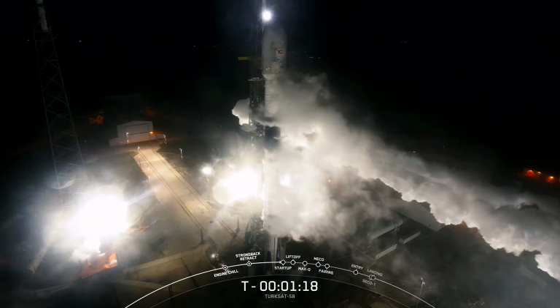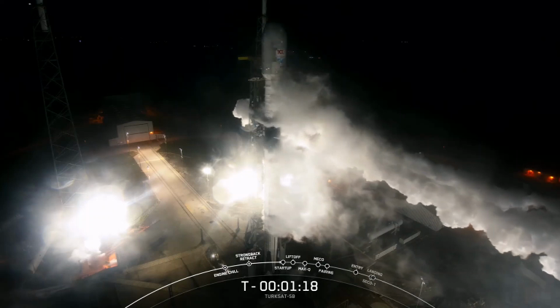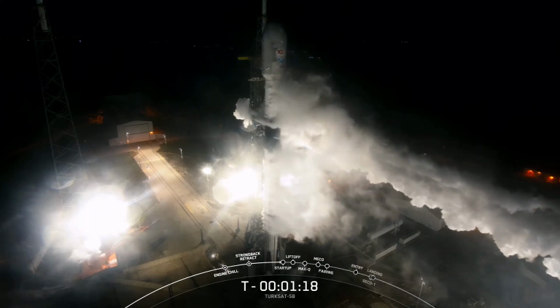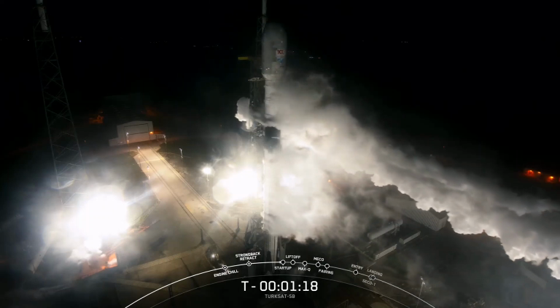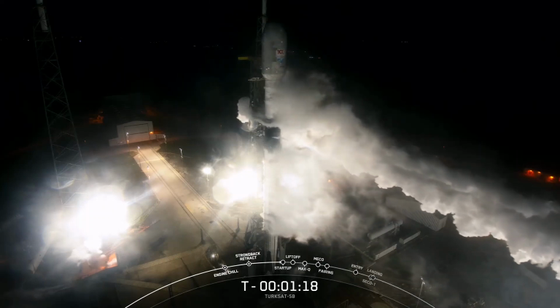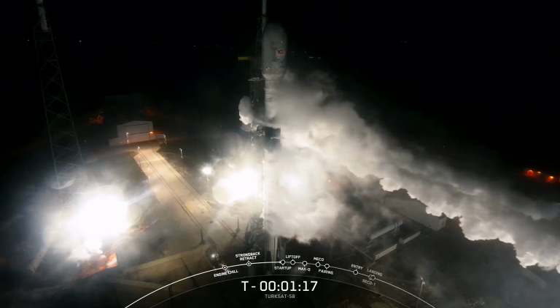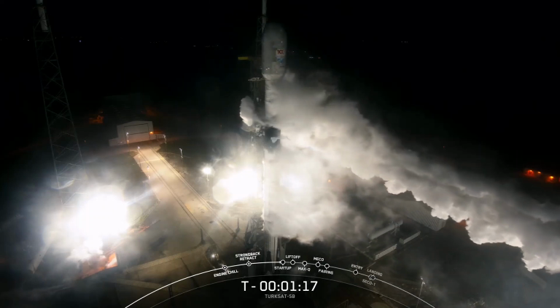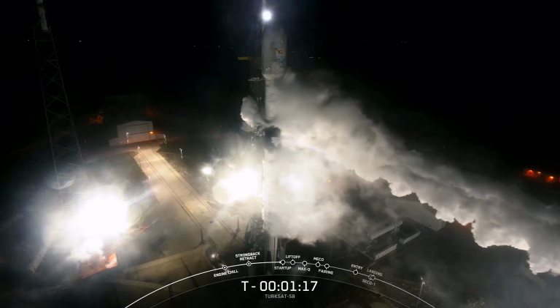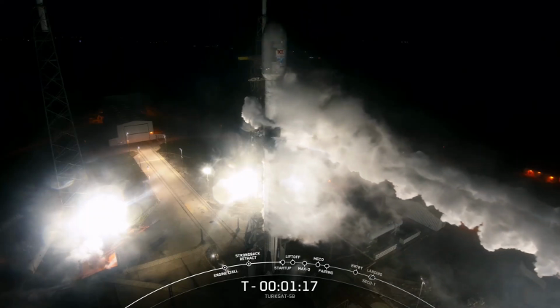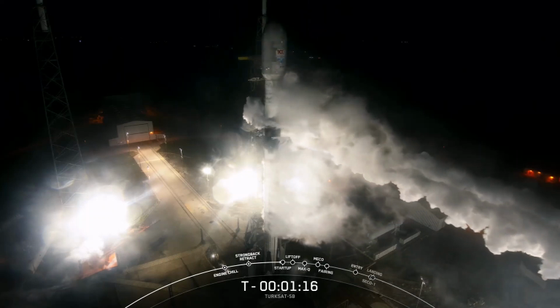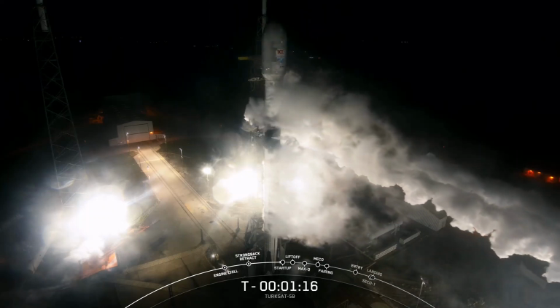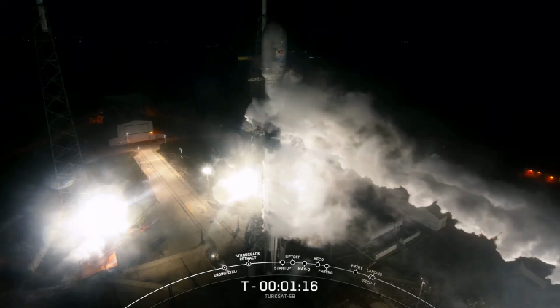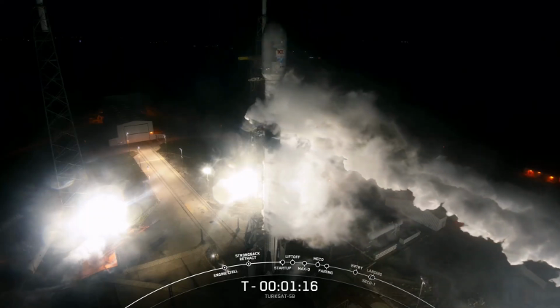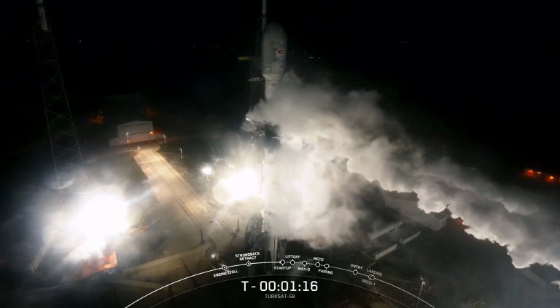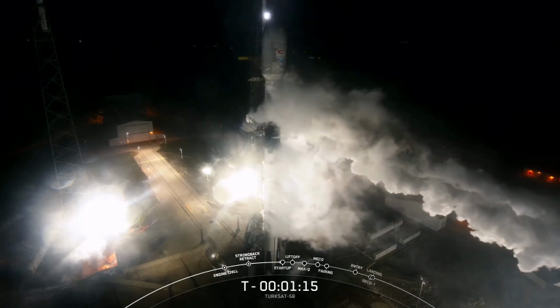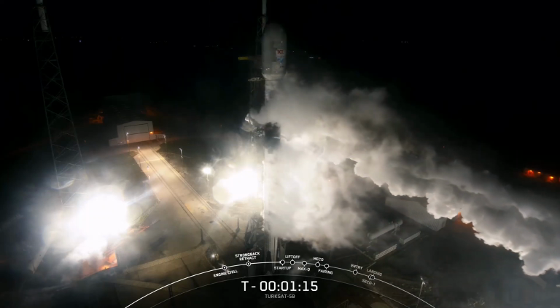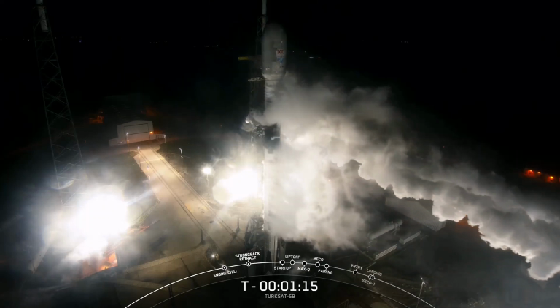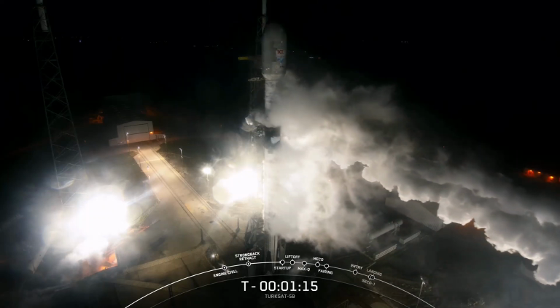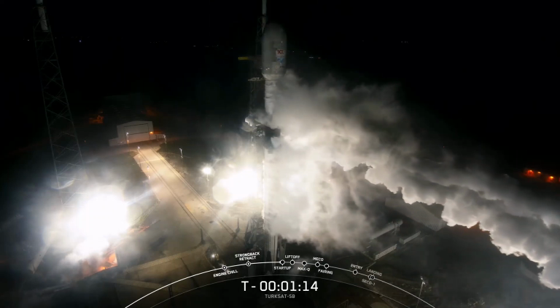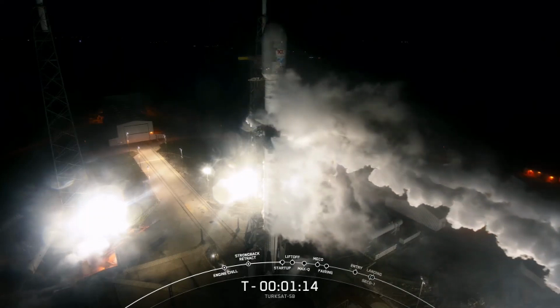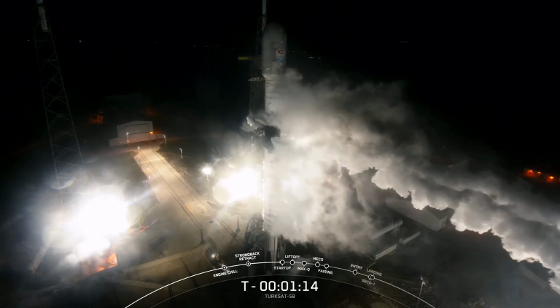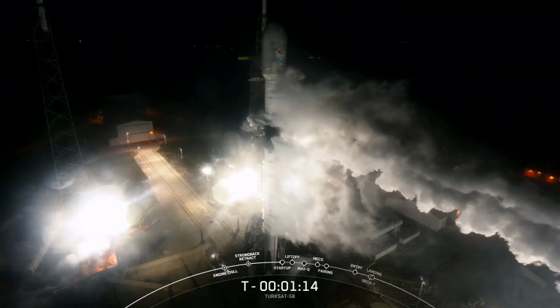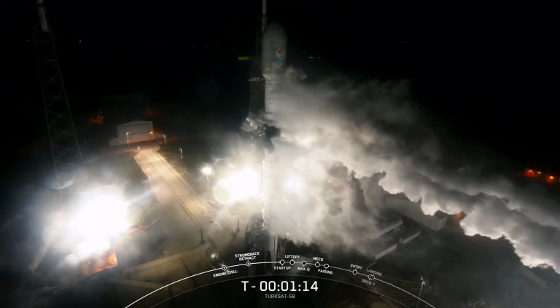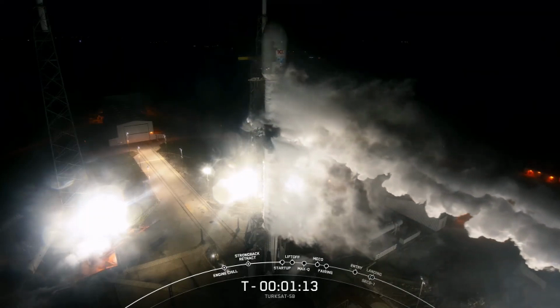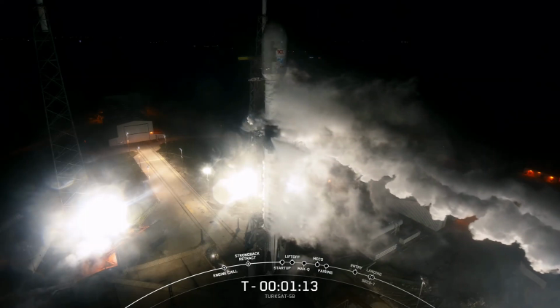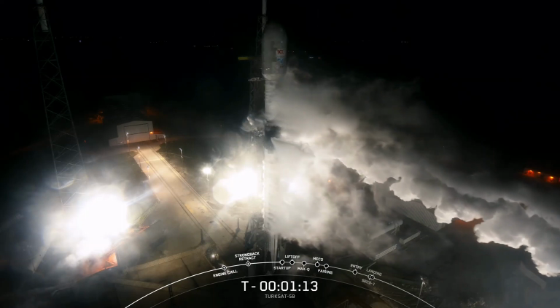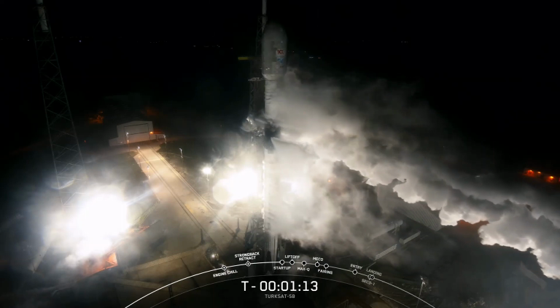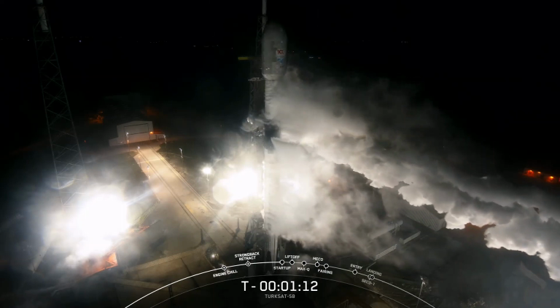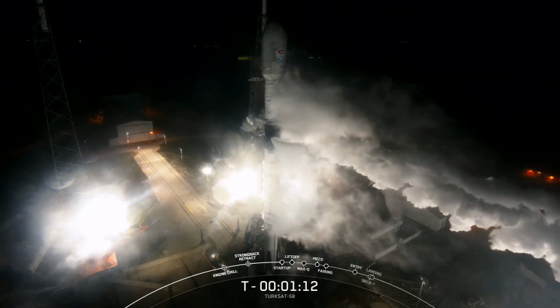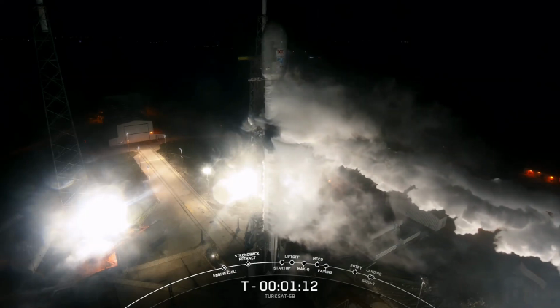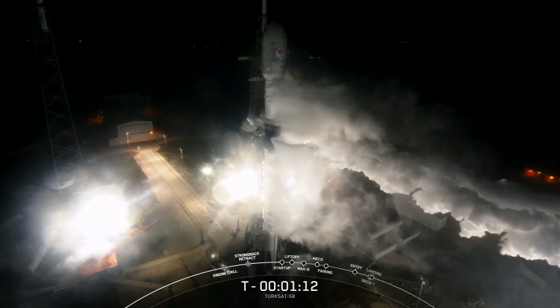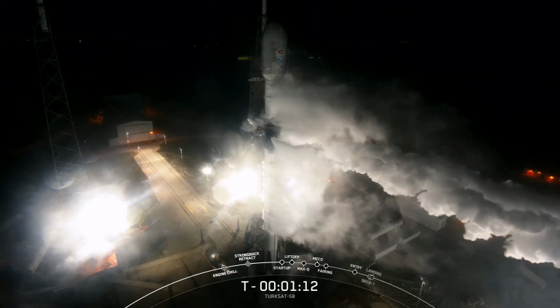Excess pressure in the ground side being vented out, and it's meeting that warm, humid Florida air, and you get that wet condensation.